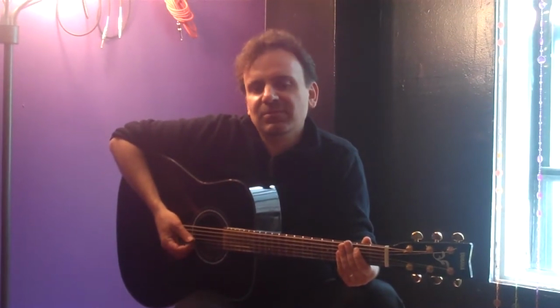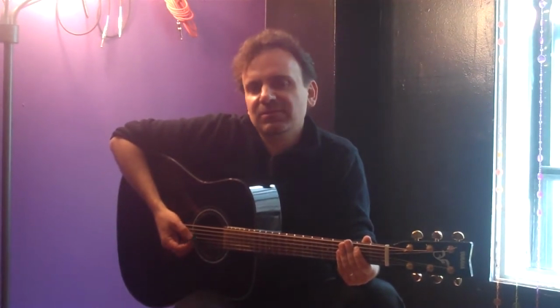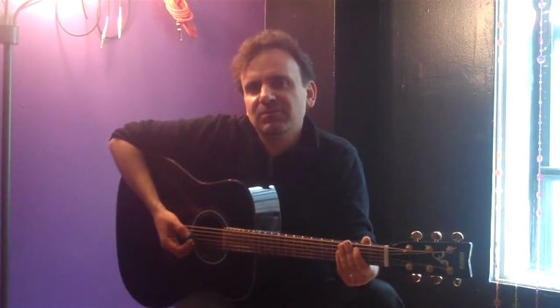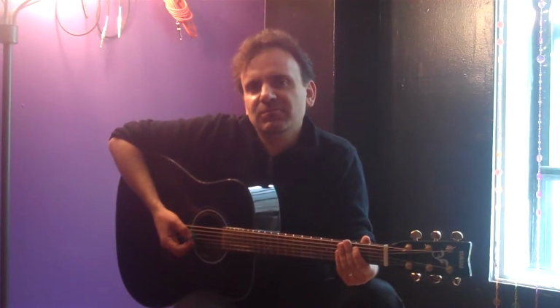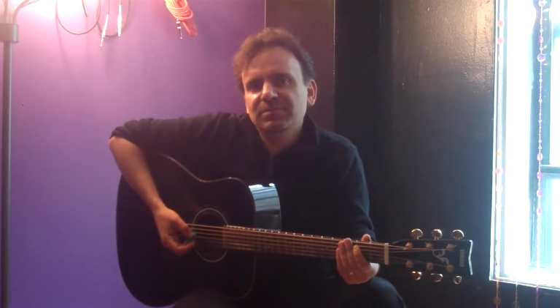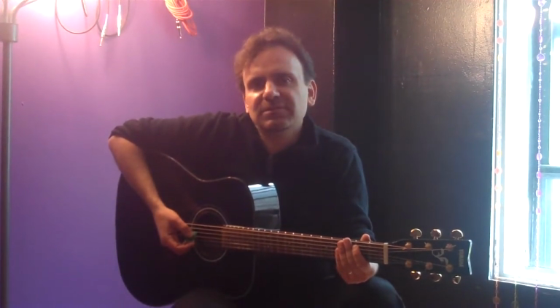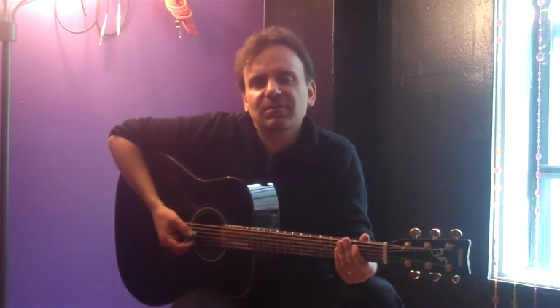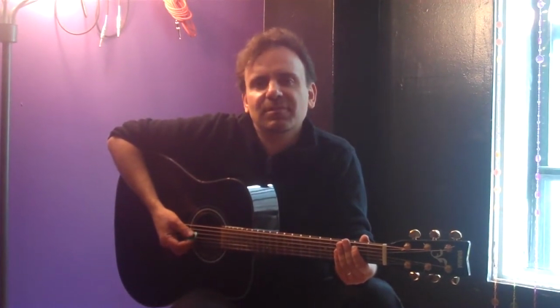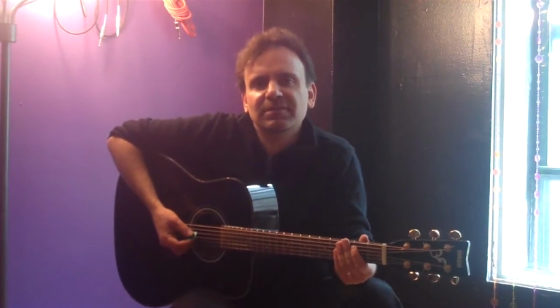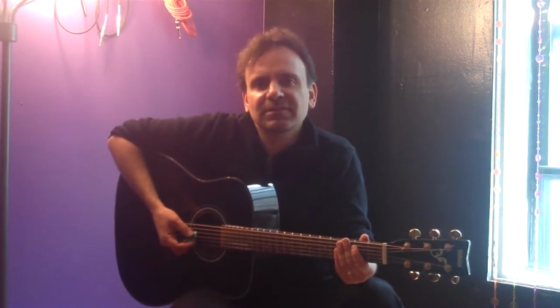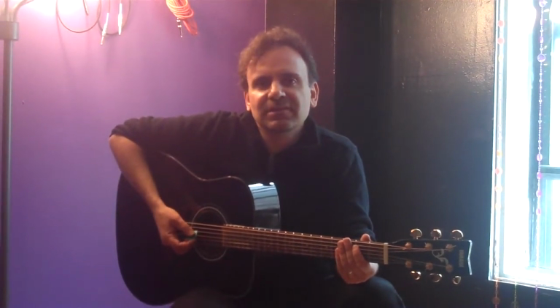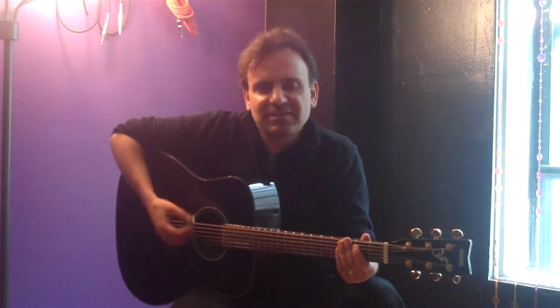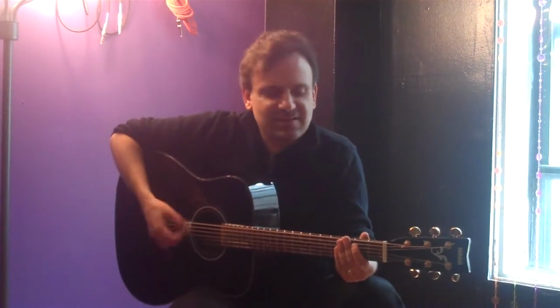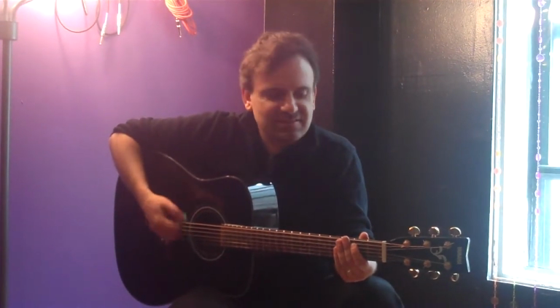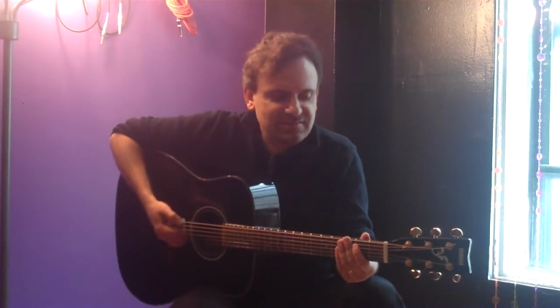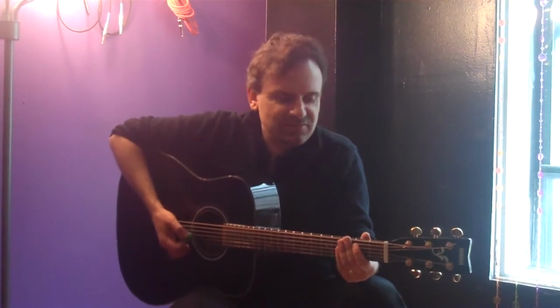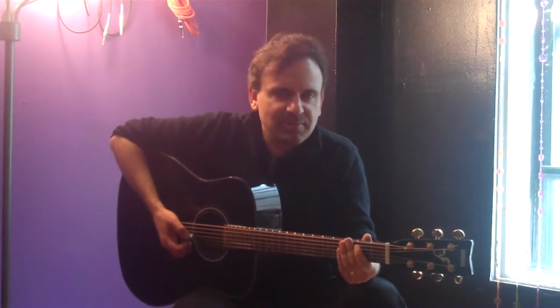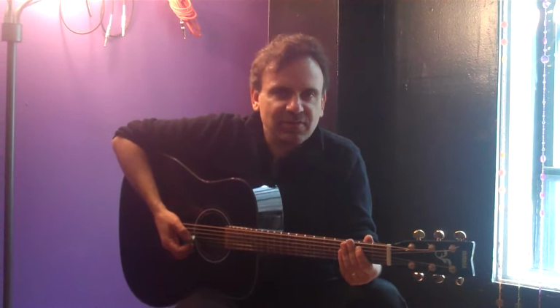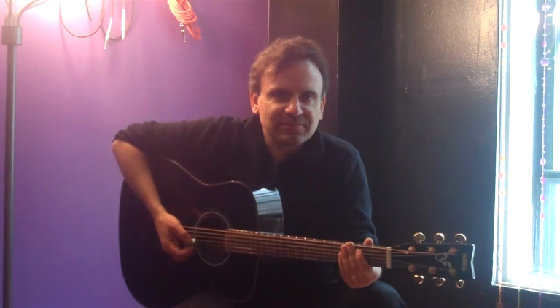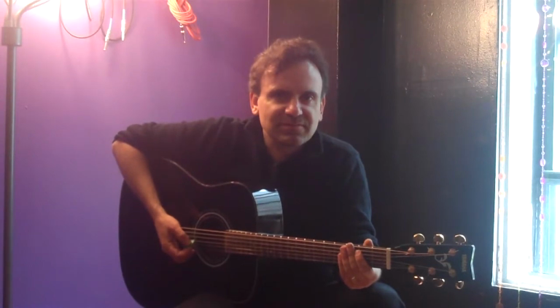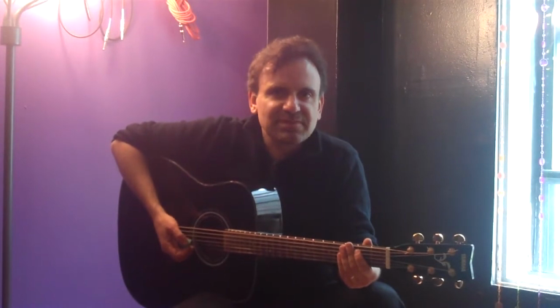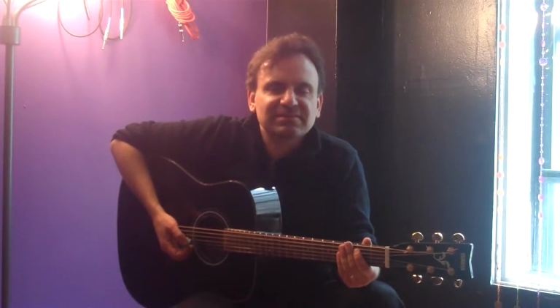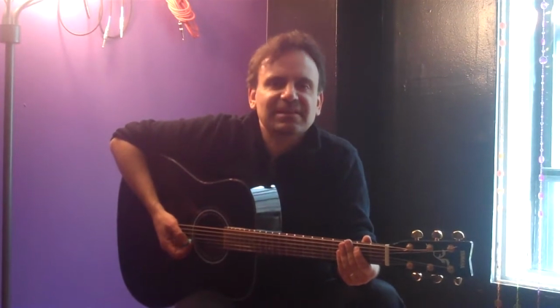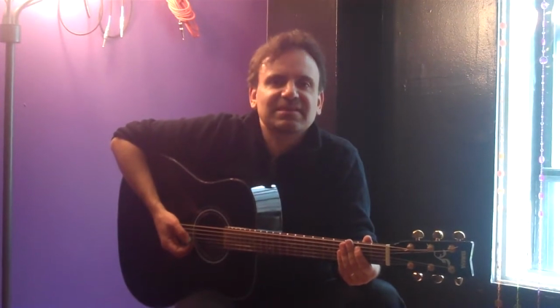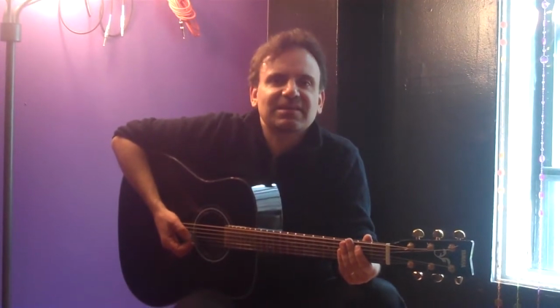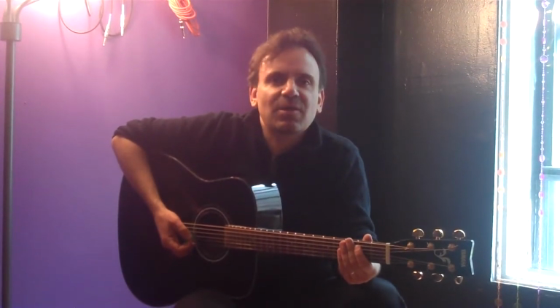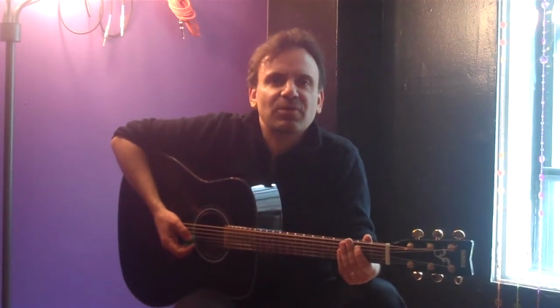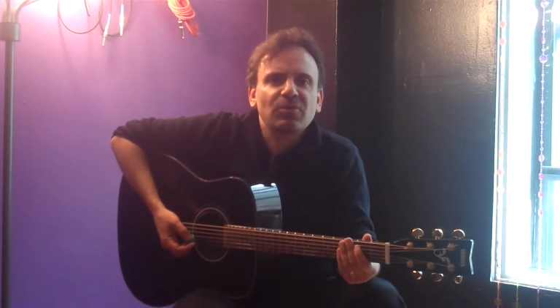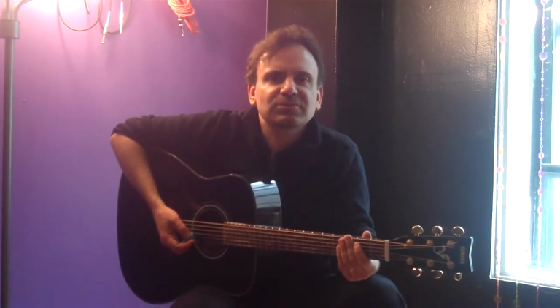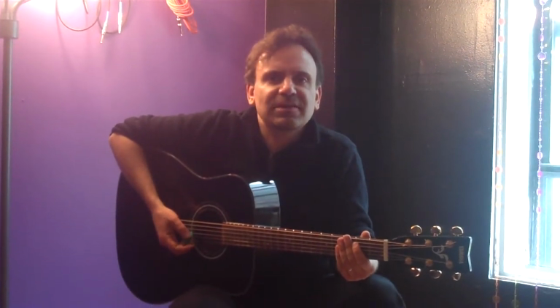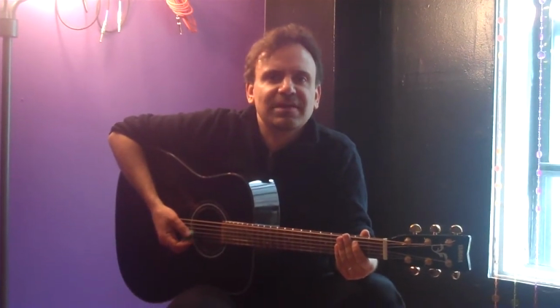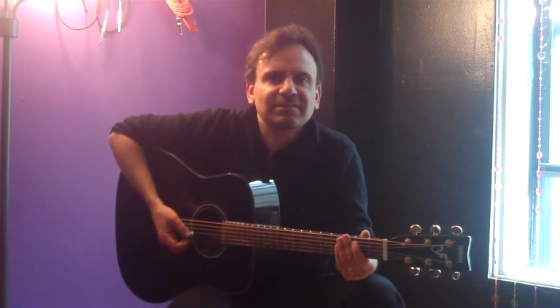Today we're going to learn the rhythm guitar part — a nice, easy strum-along to the Beatles classic, I Want to Hold Your Hand.